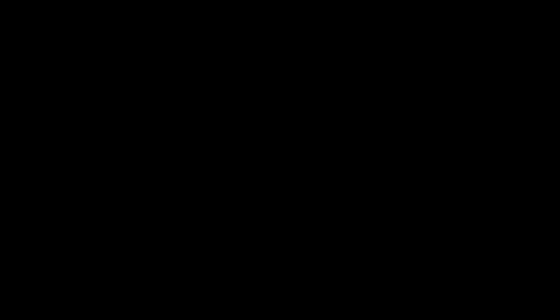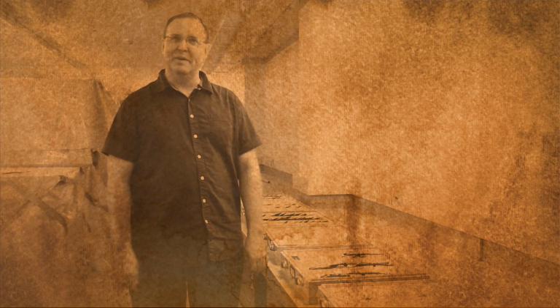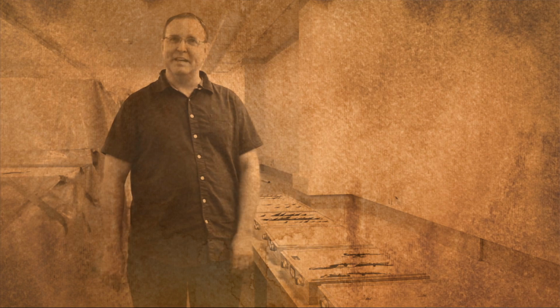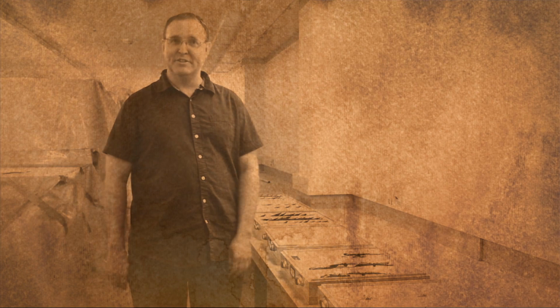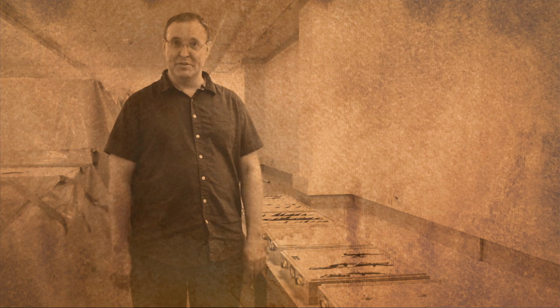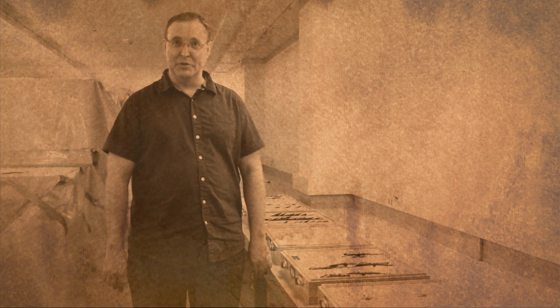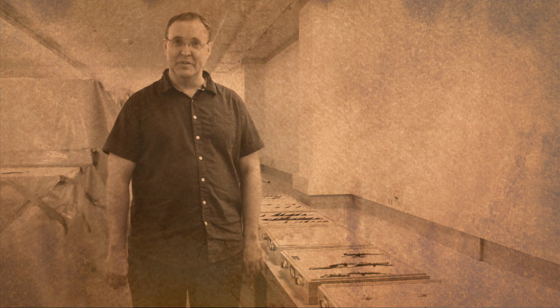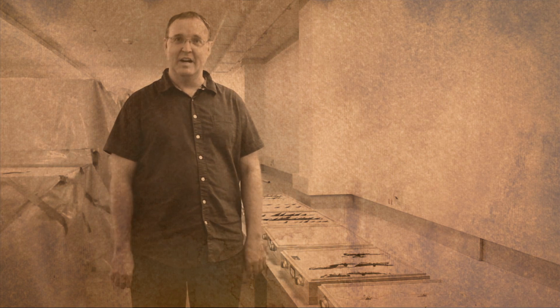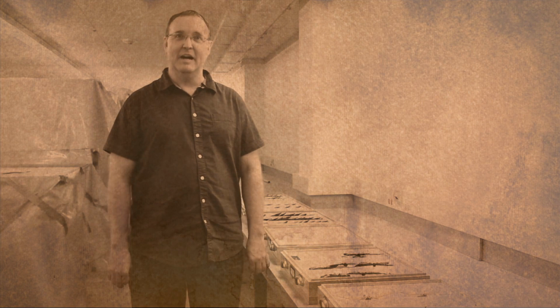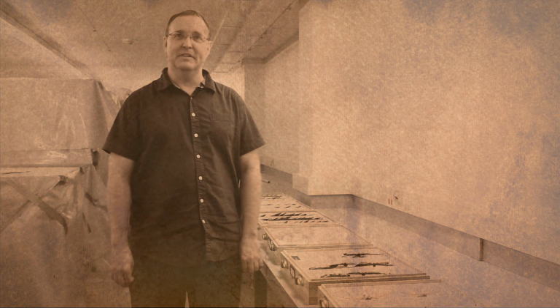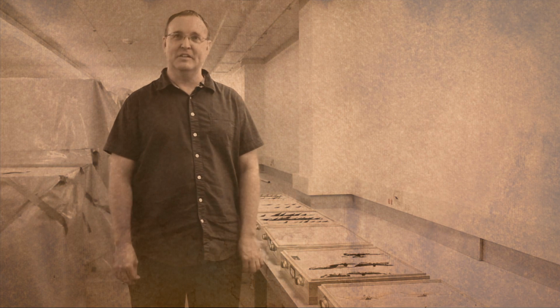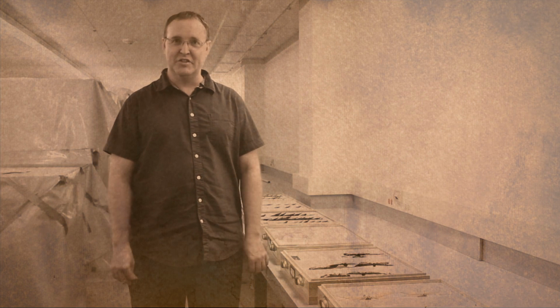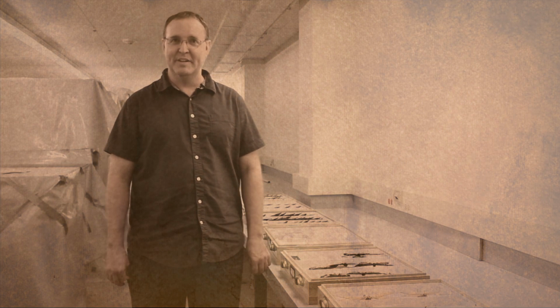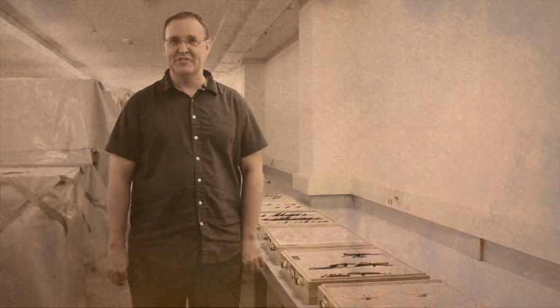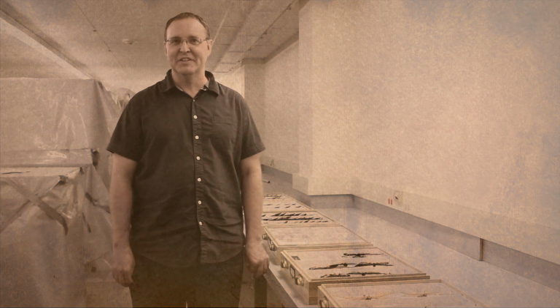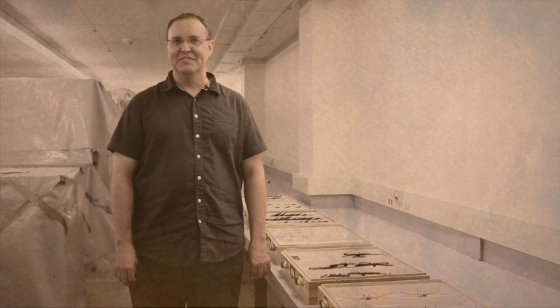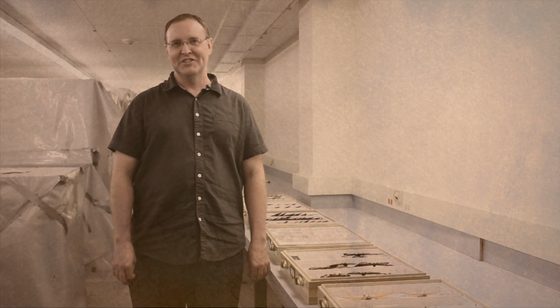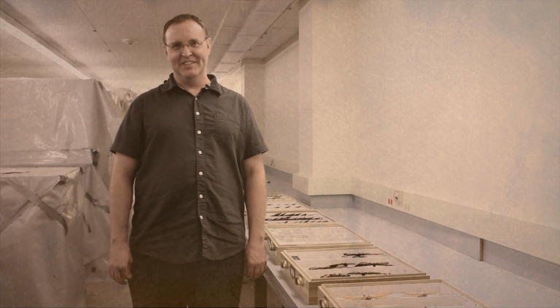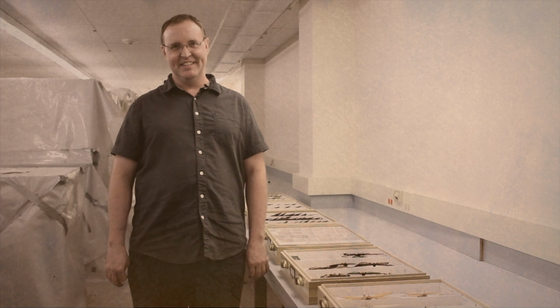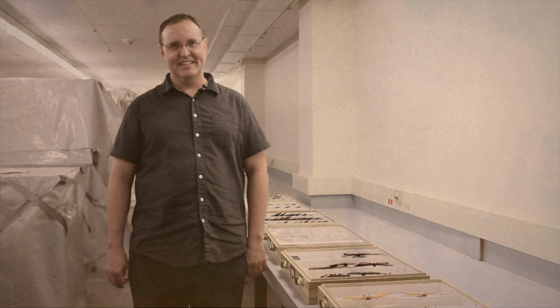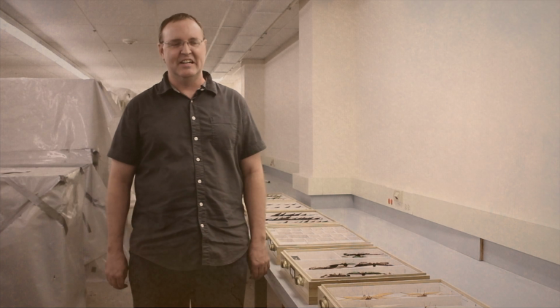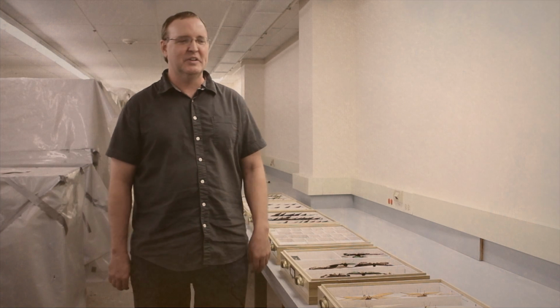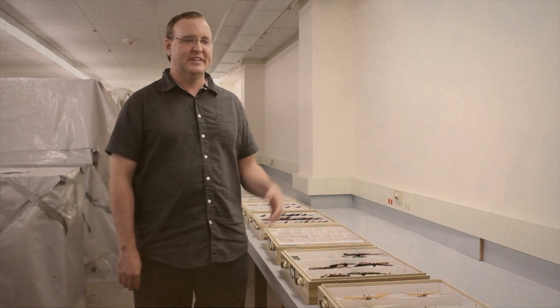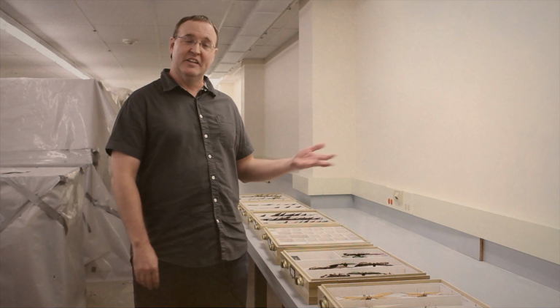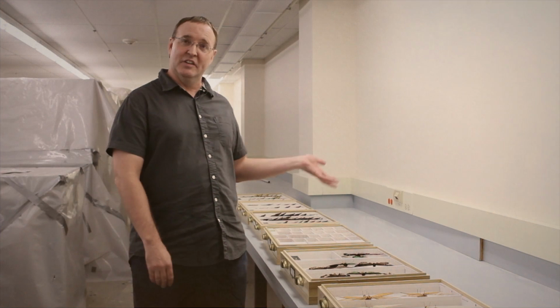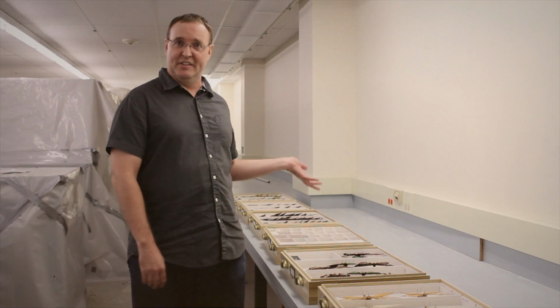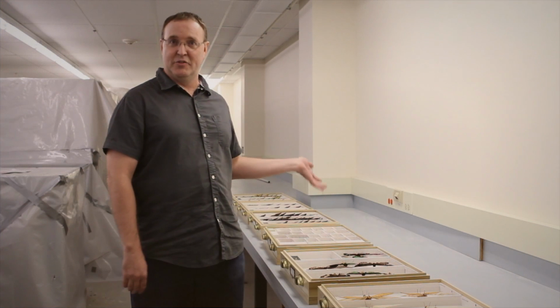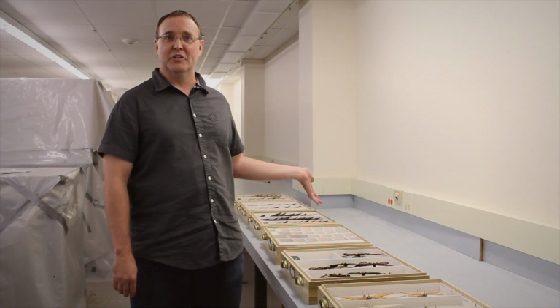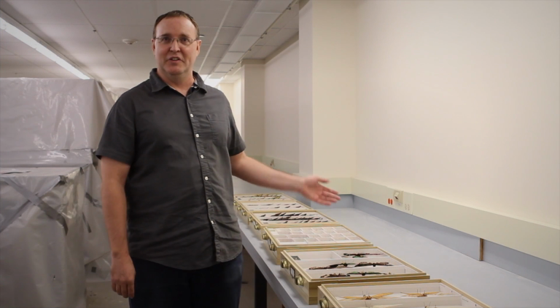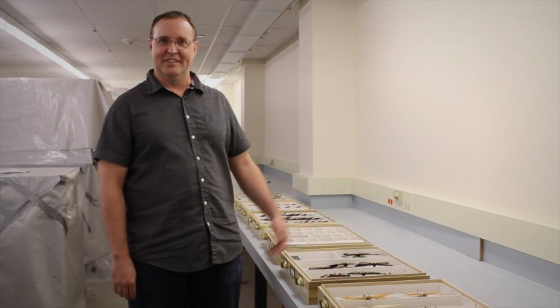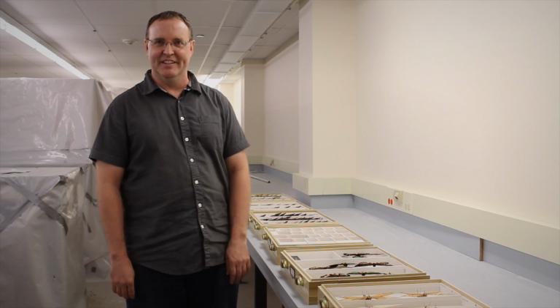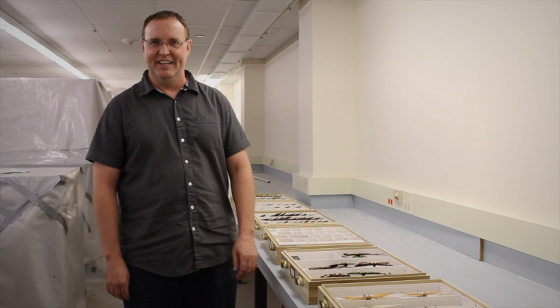My name is Jim Boone. I'm the collection manager in the Division of Insects, and we're going to take a look at the Strecker collection today.